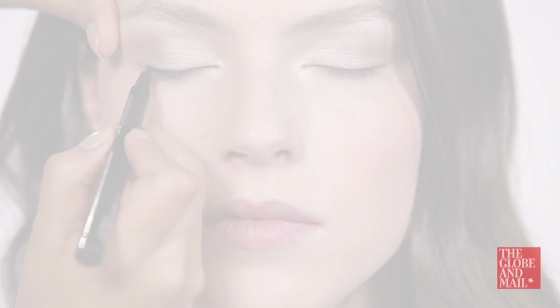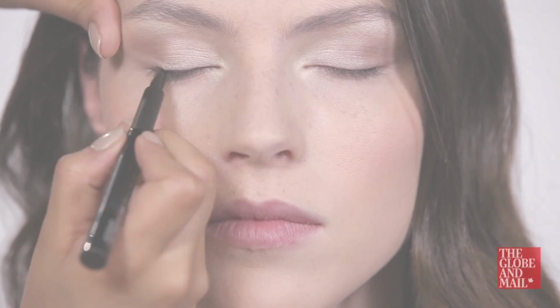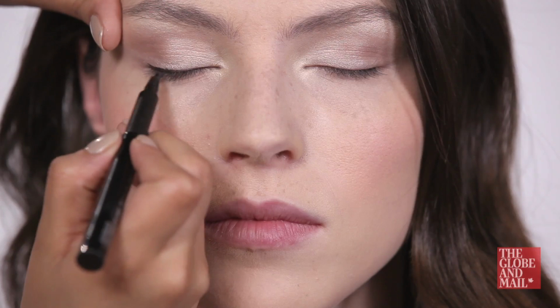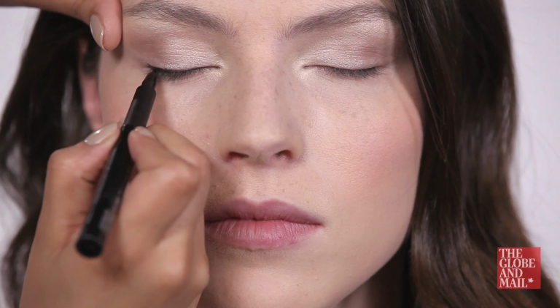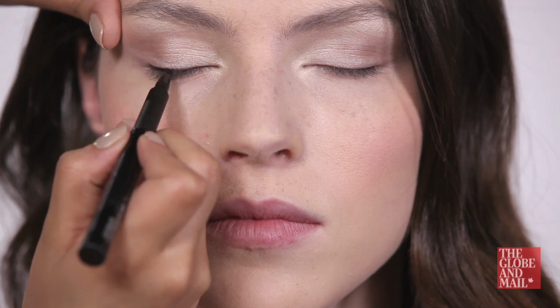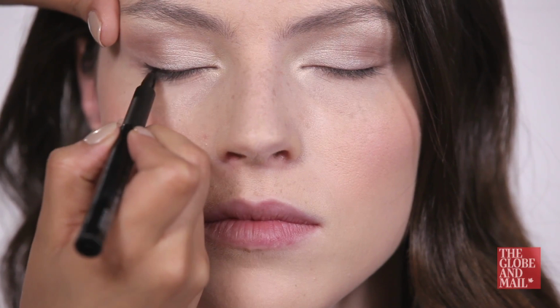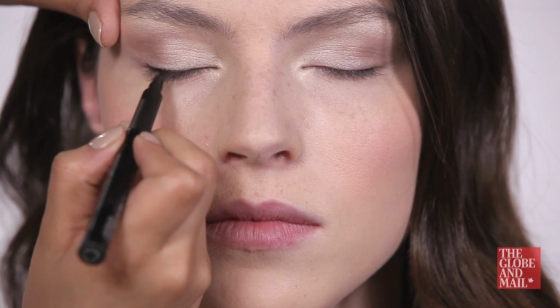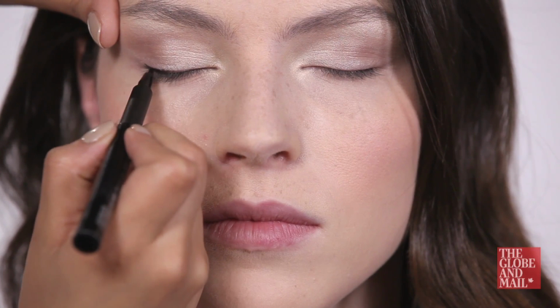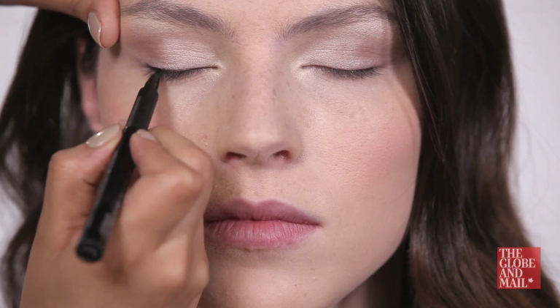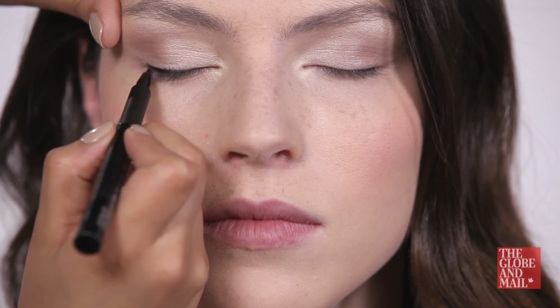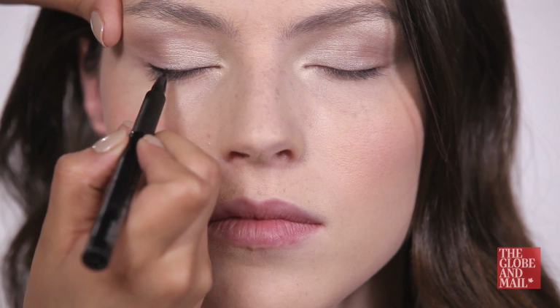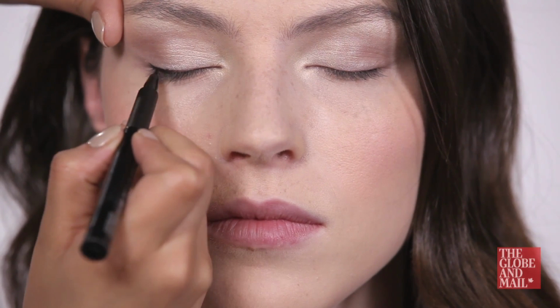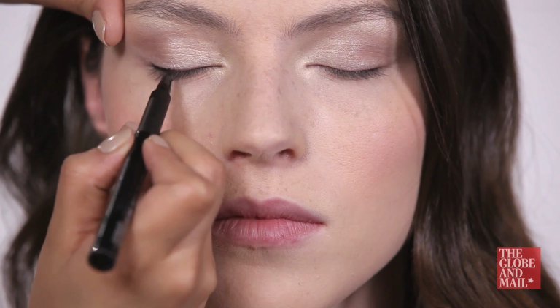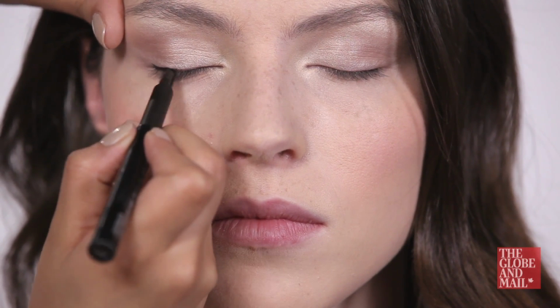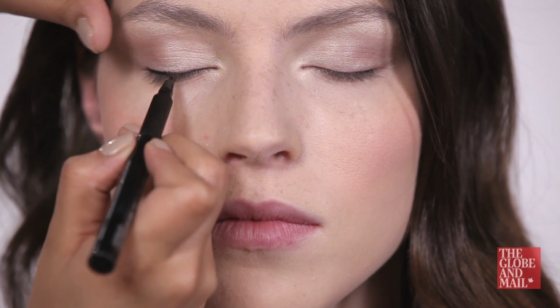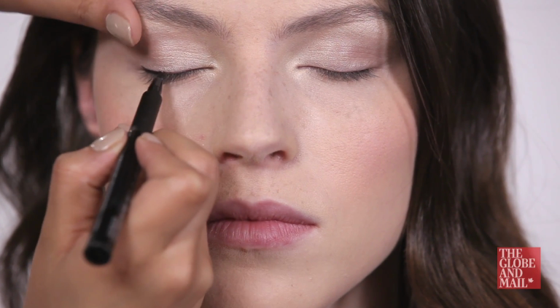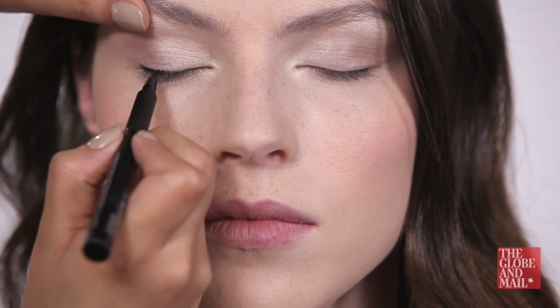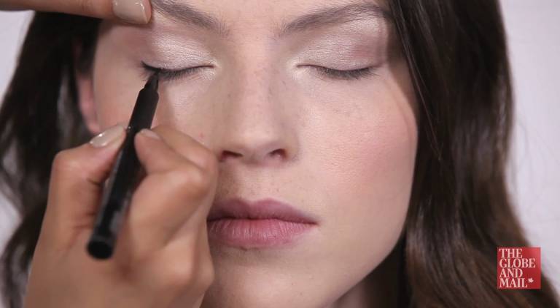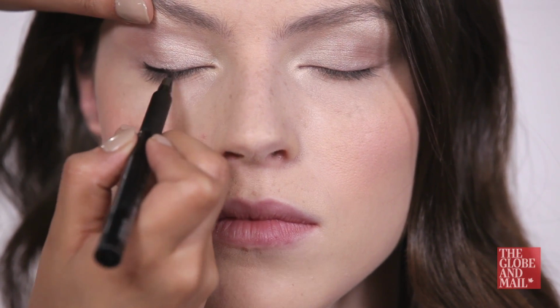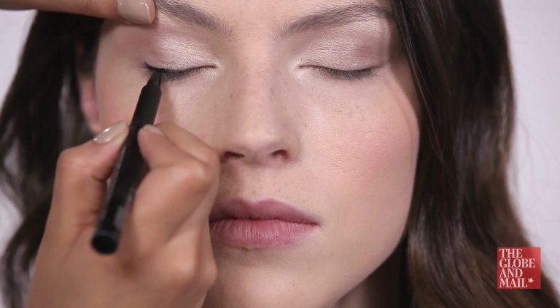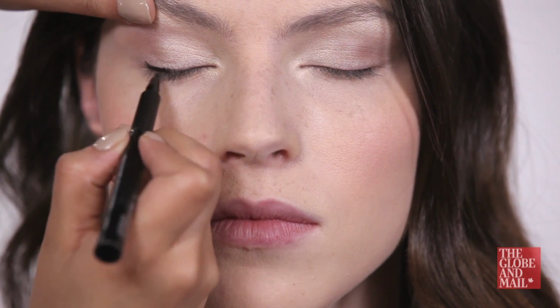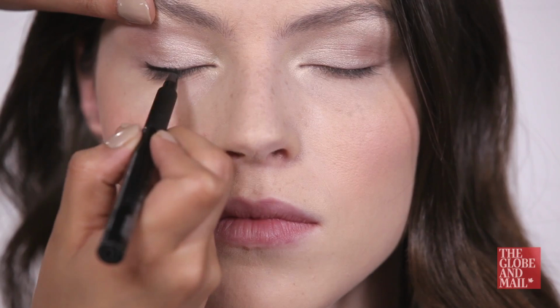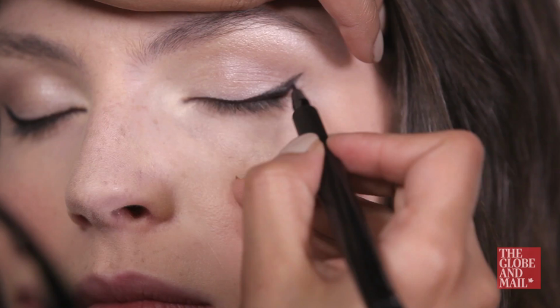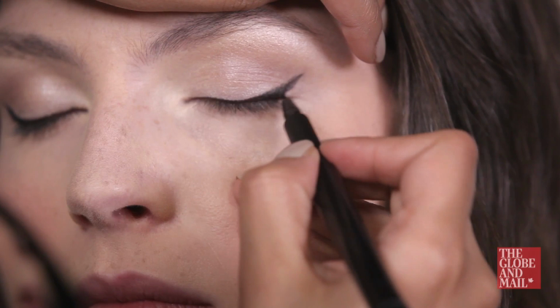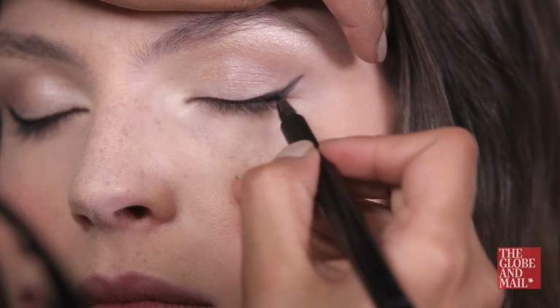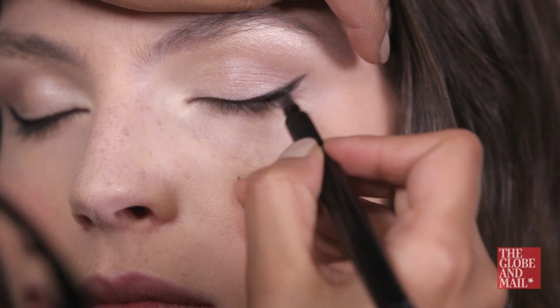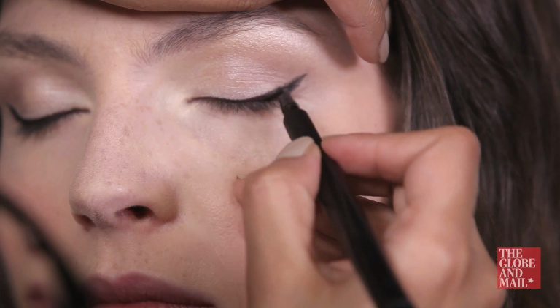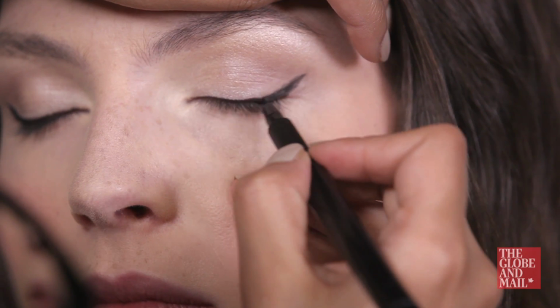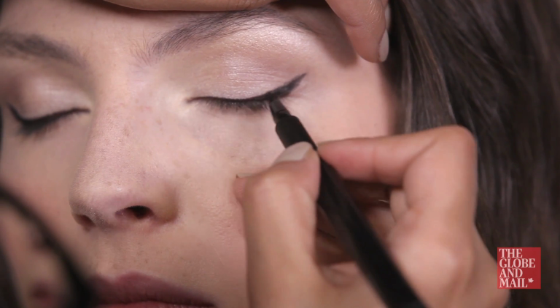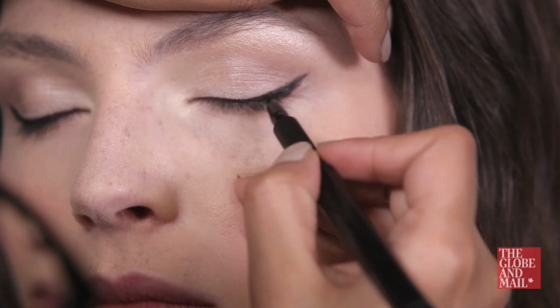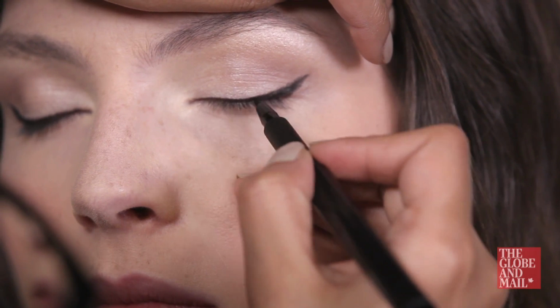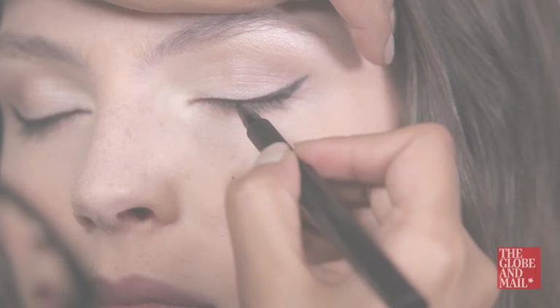Using either a cream or liquid liner, preferably in black, line the eyes from end to end and make sure to add a little flick at the outer edge.